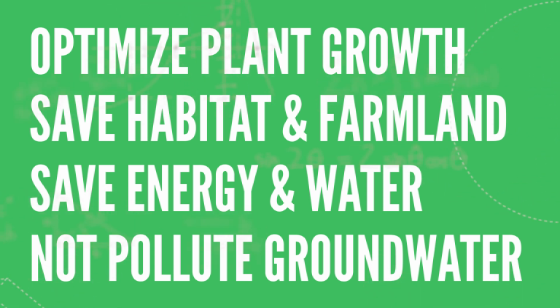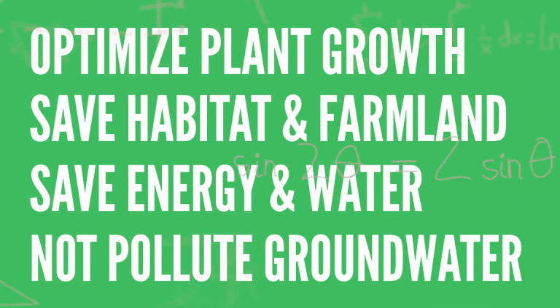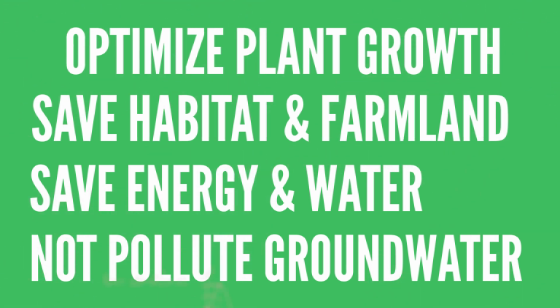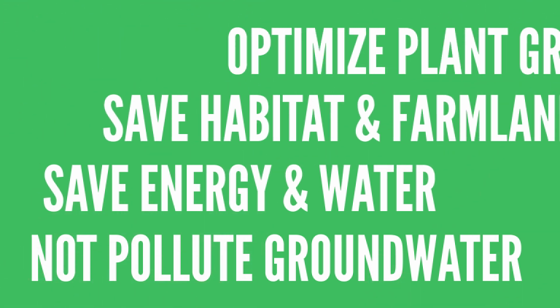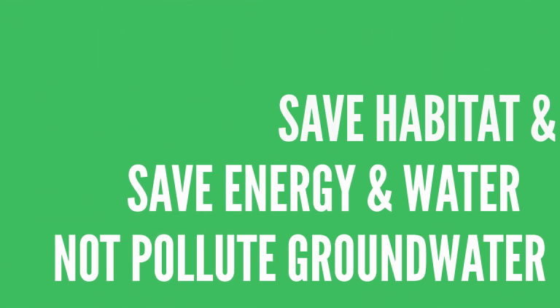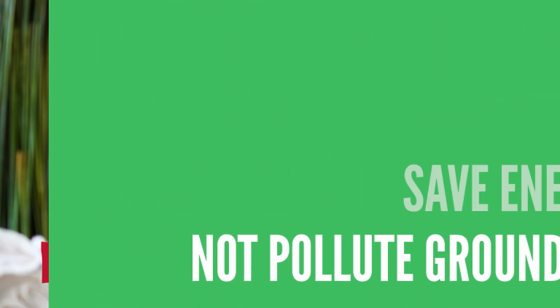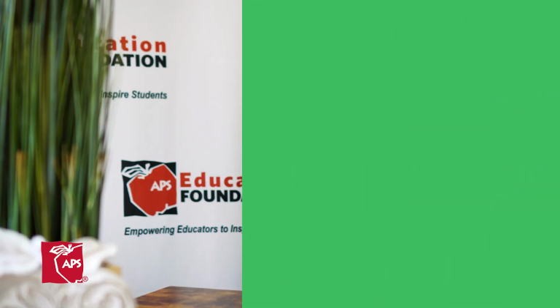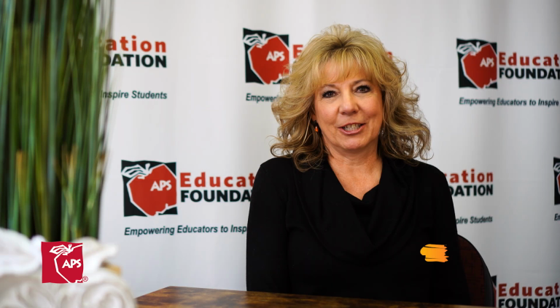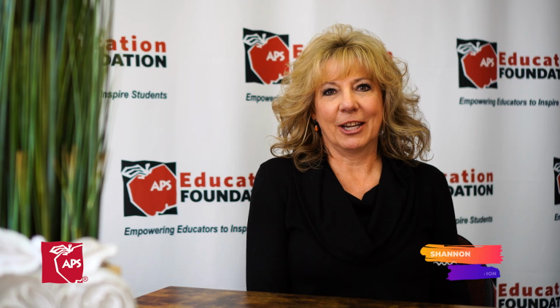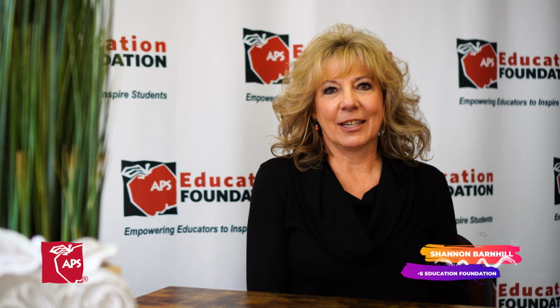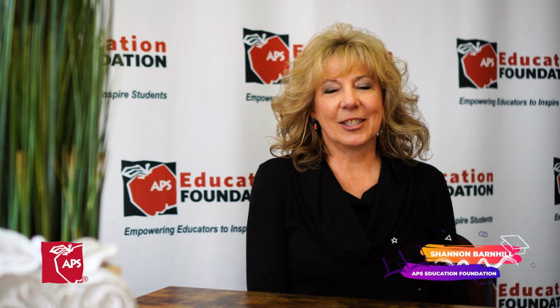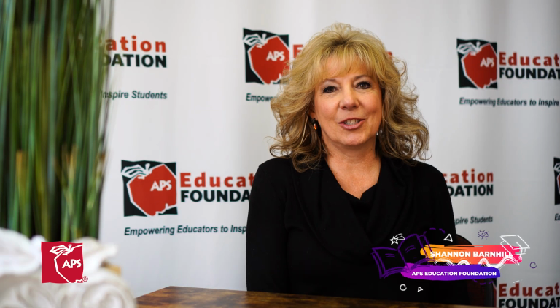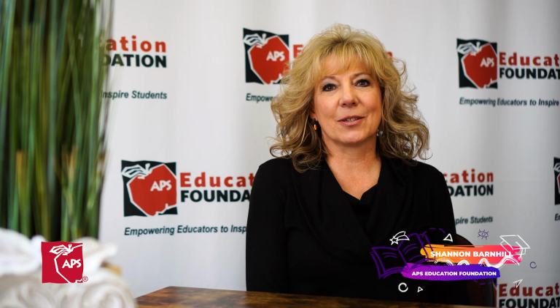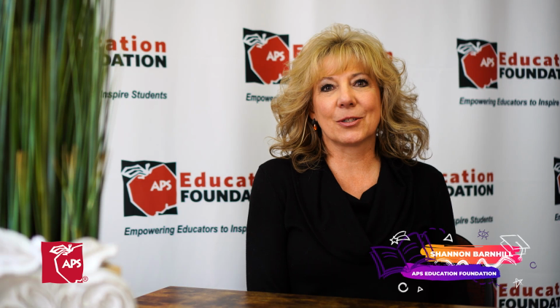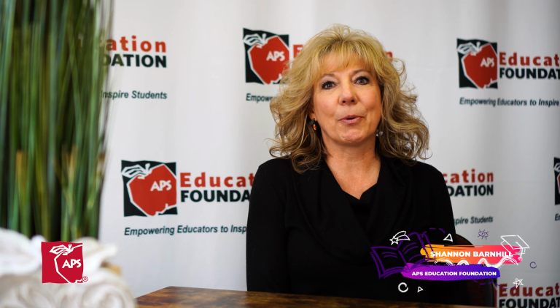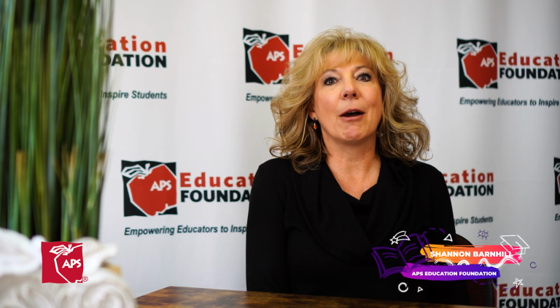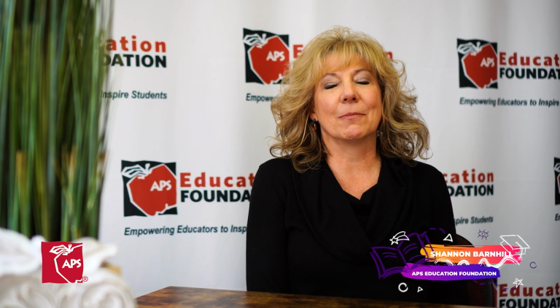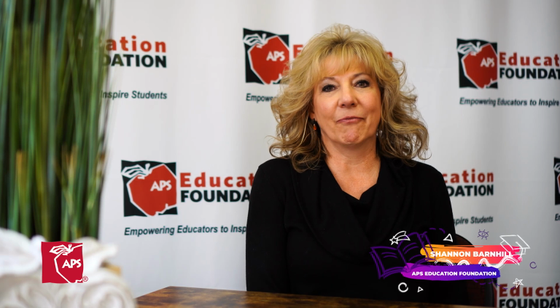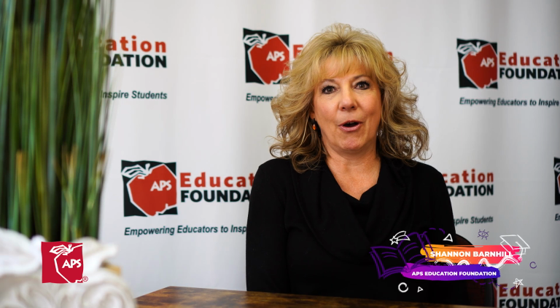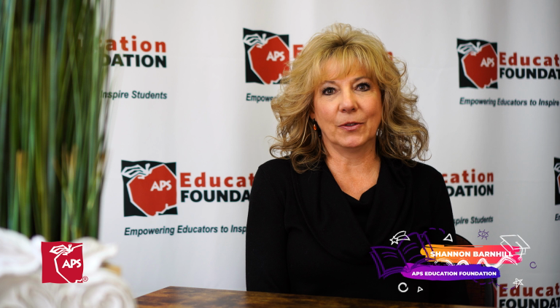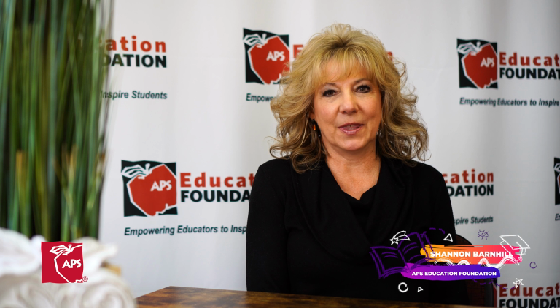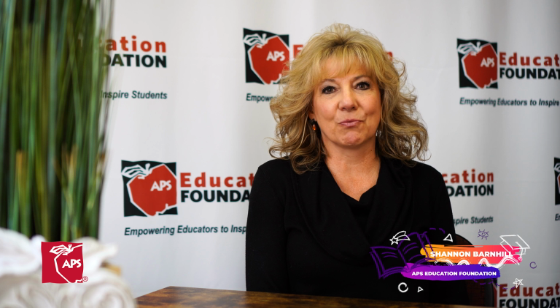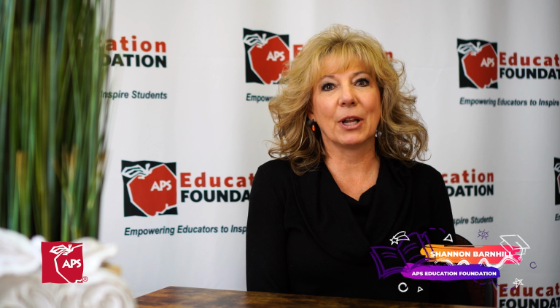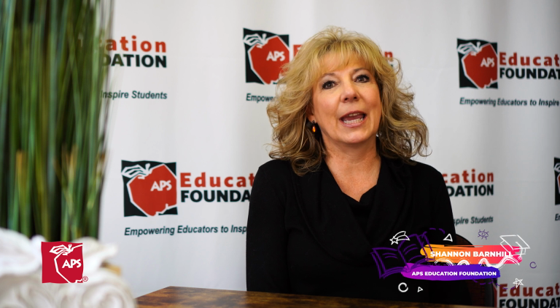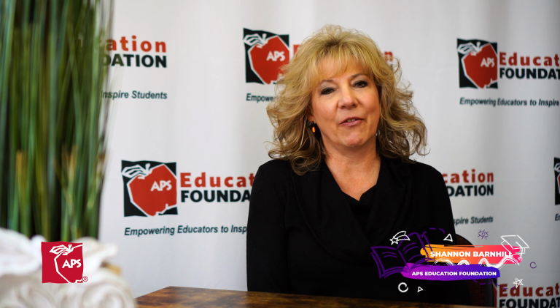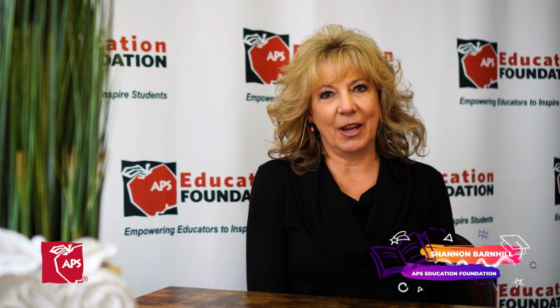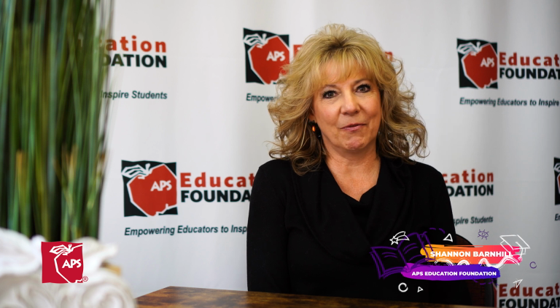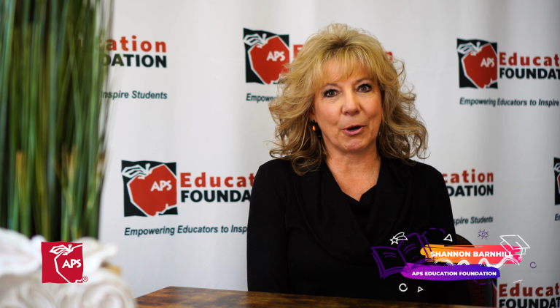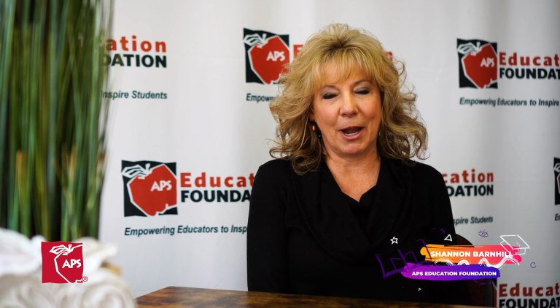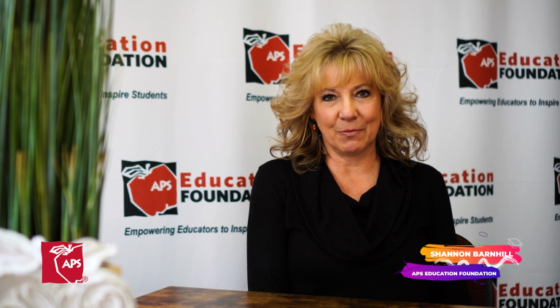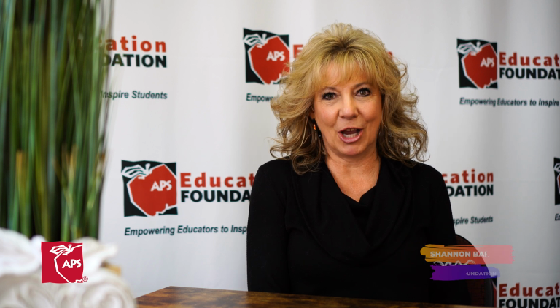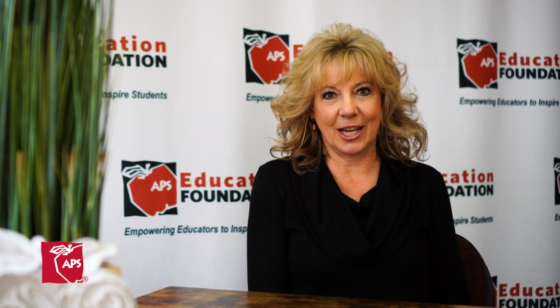The APS Education Foundation is just so proud to be involved with these really innovative programs and projects.